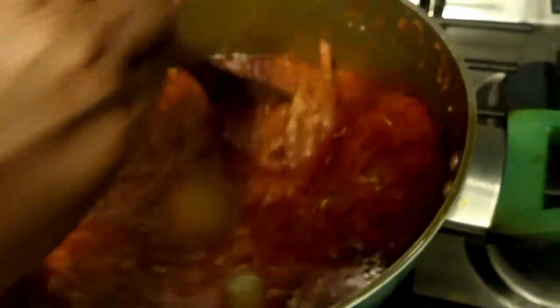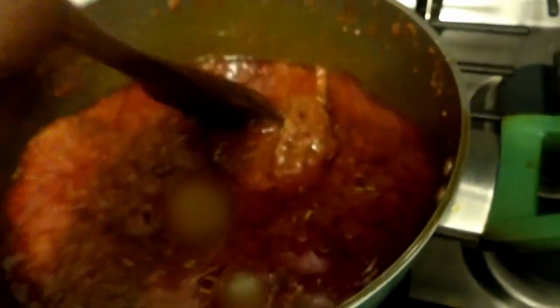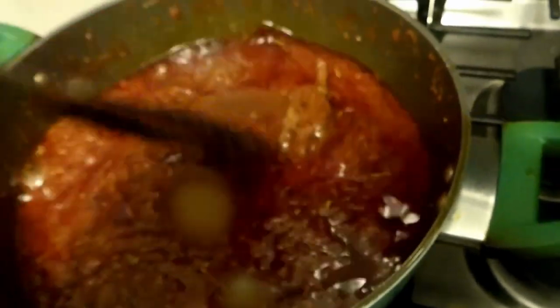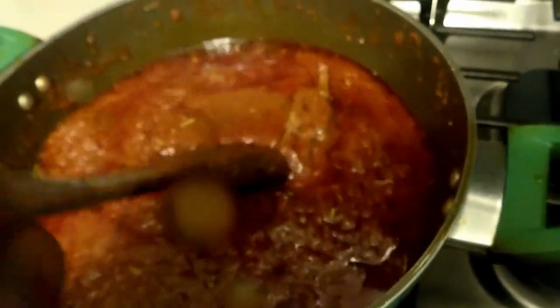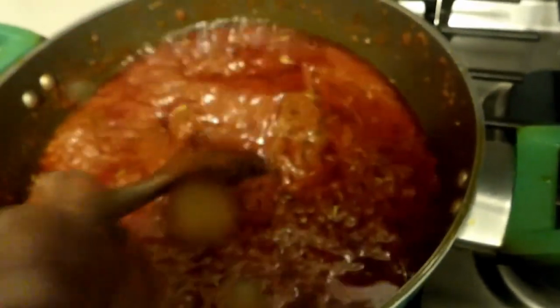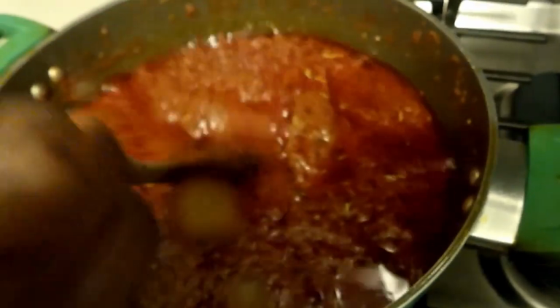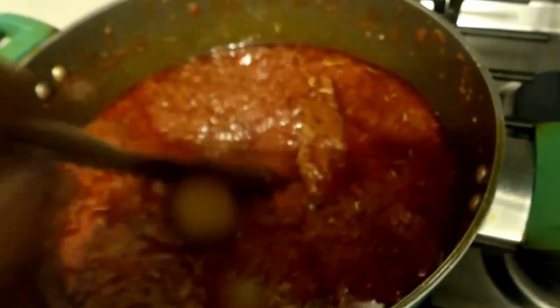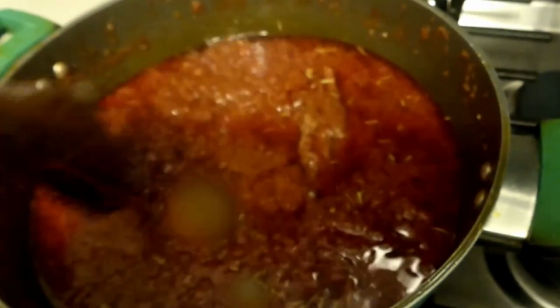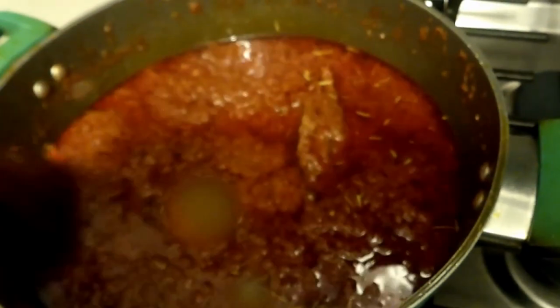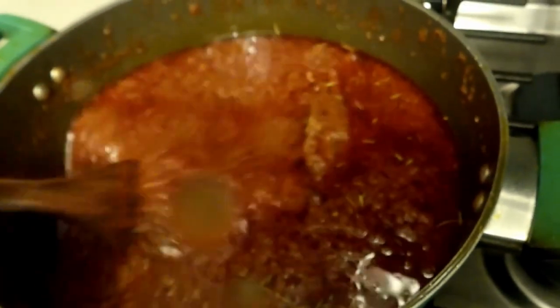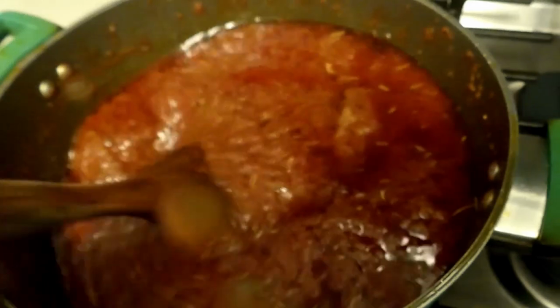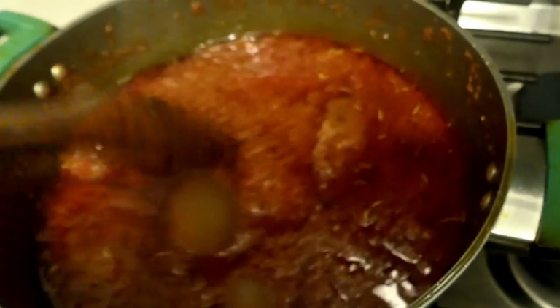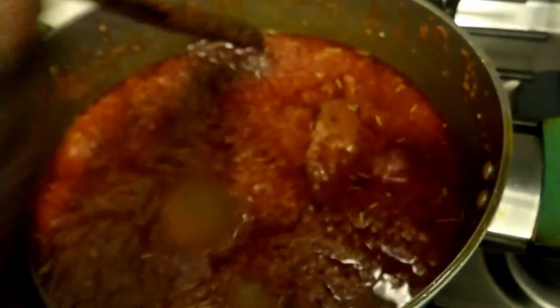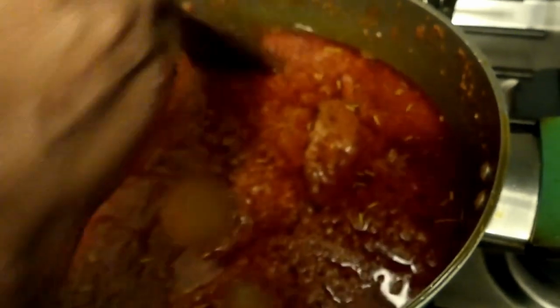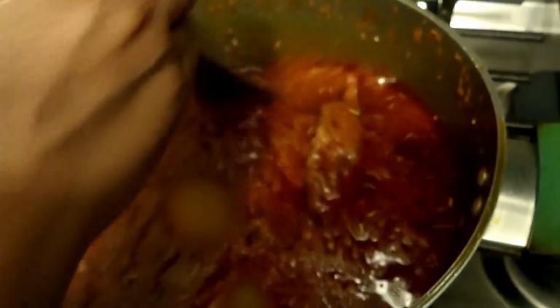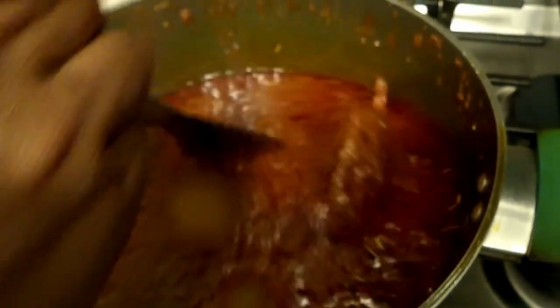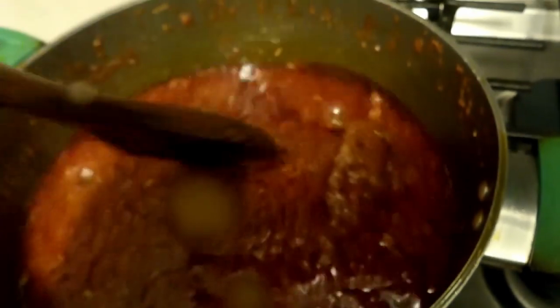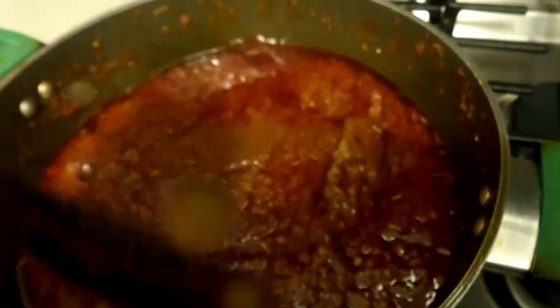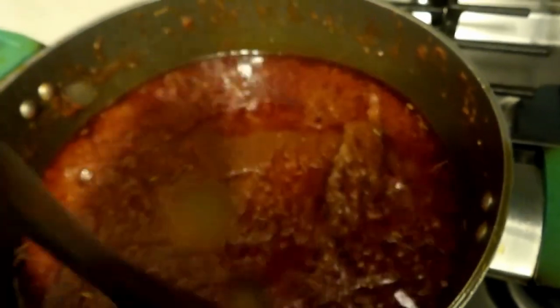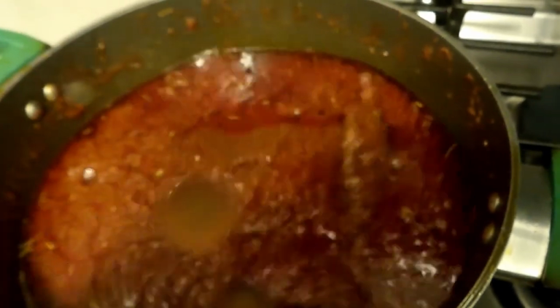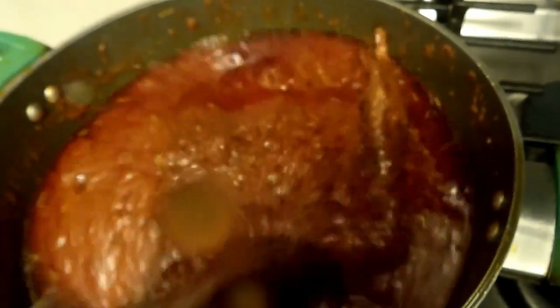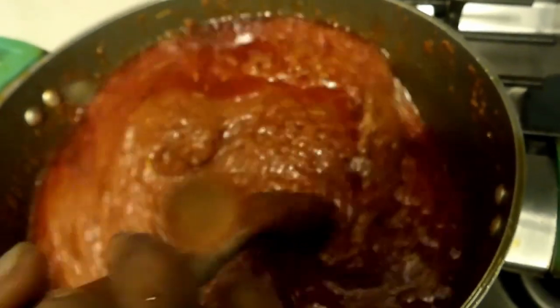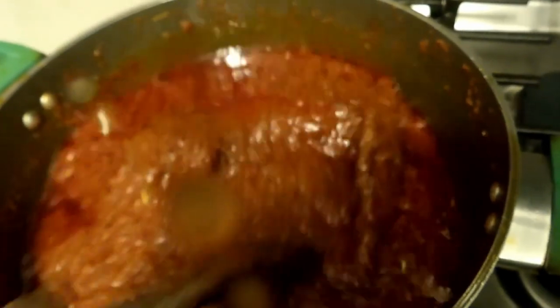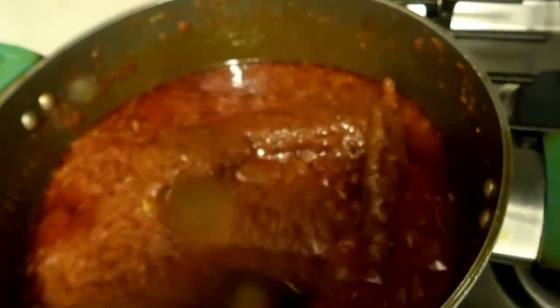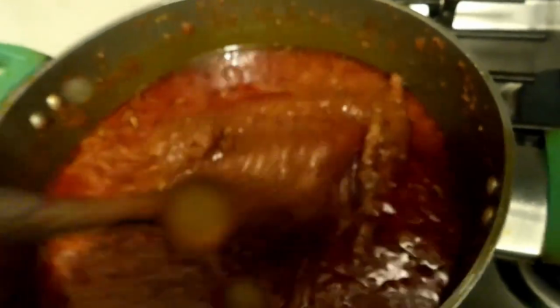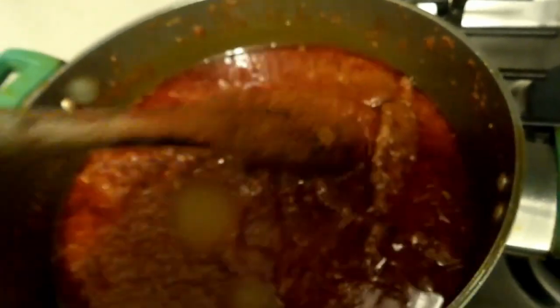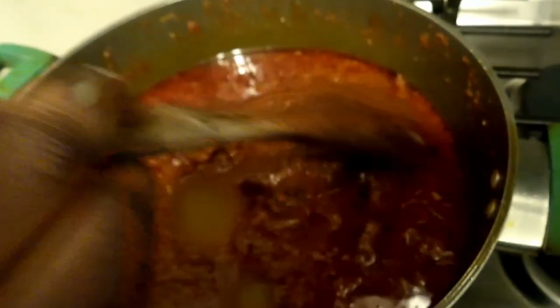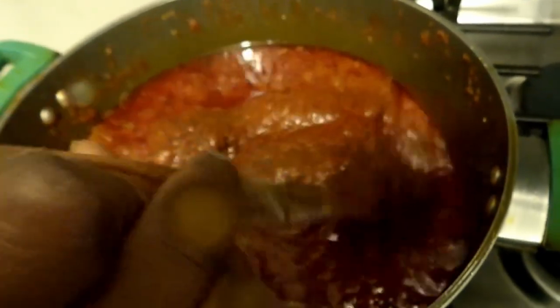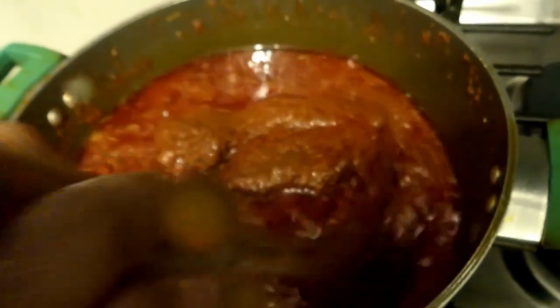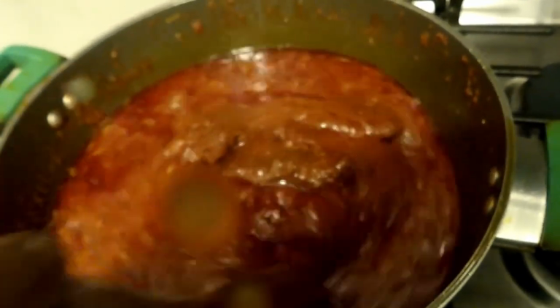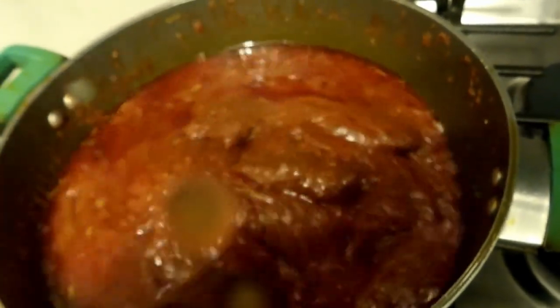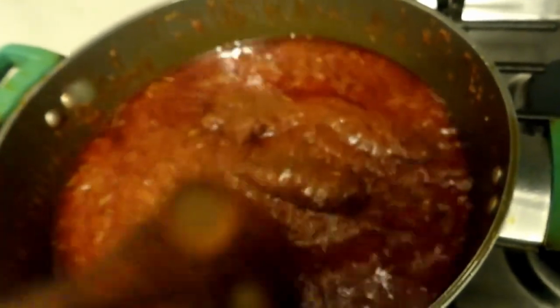You can make this stew with fish, with turkey, with chicken, with any meat — any protein of your choice.